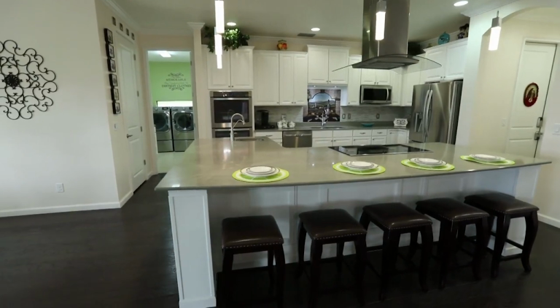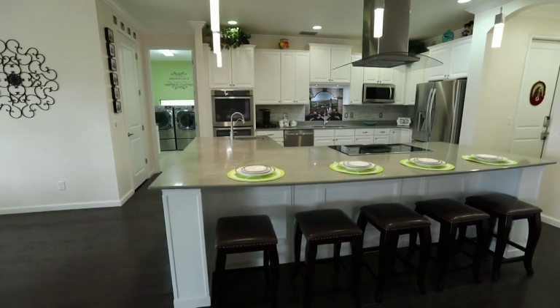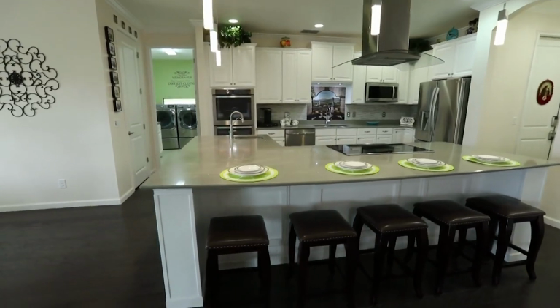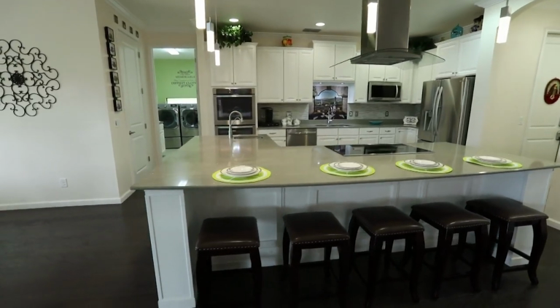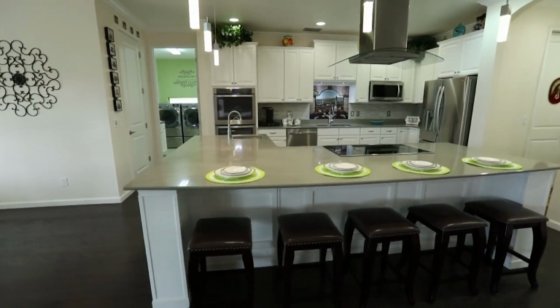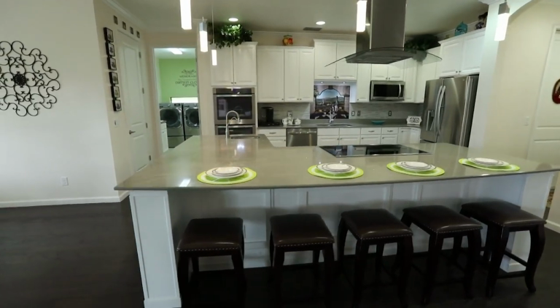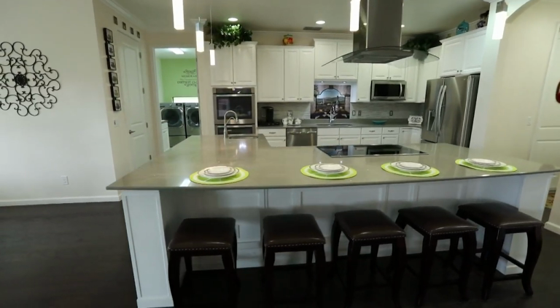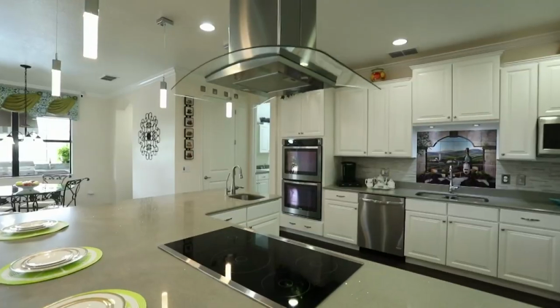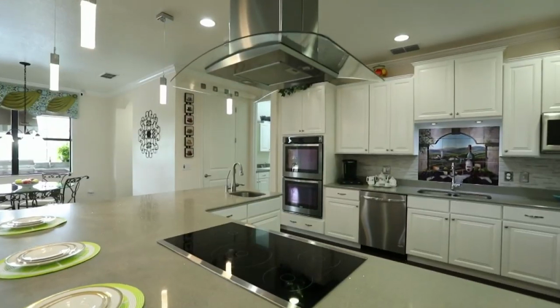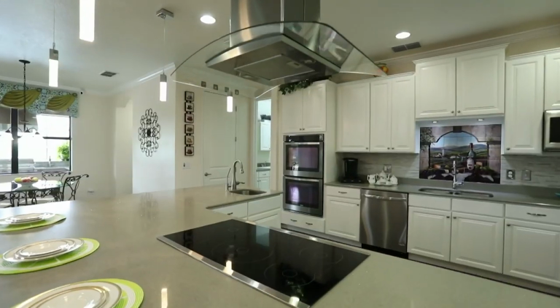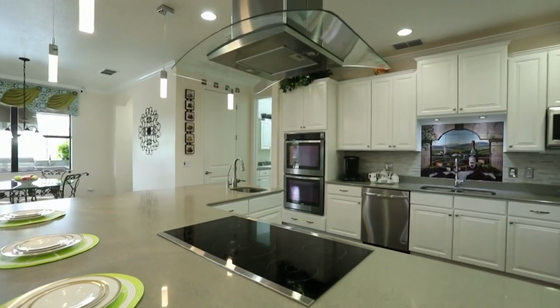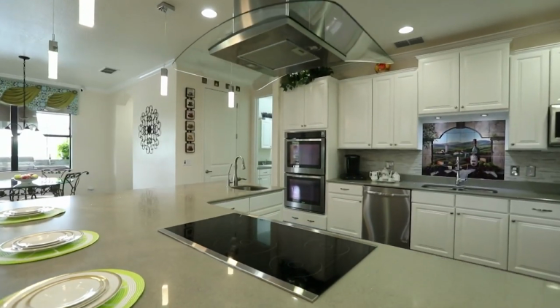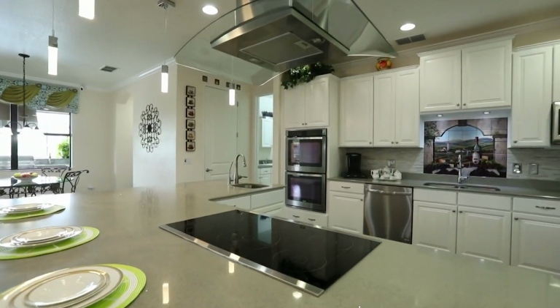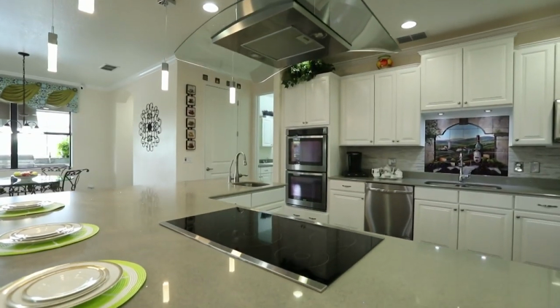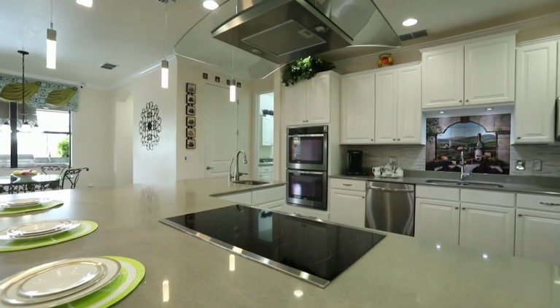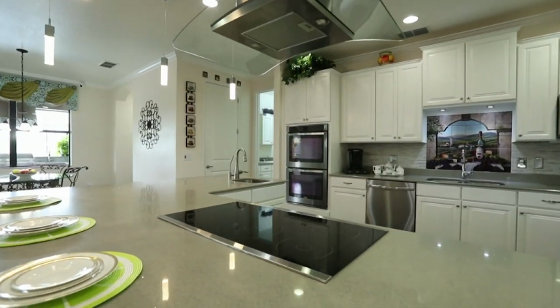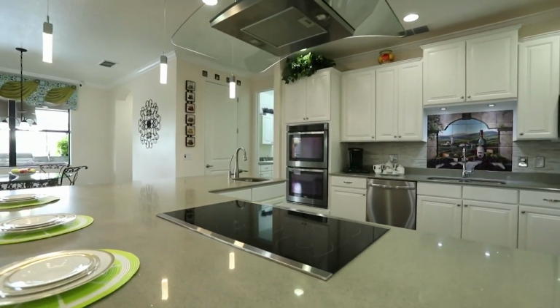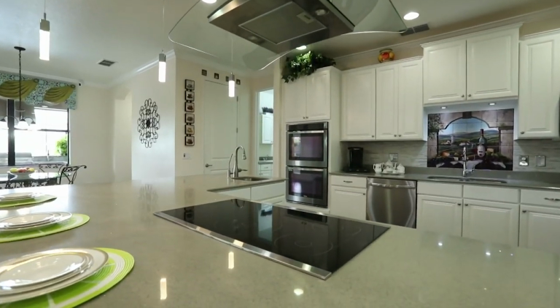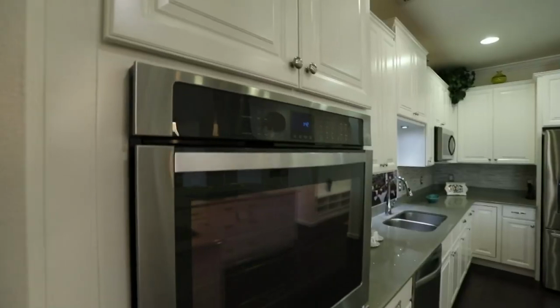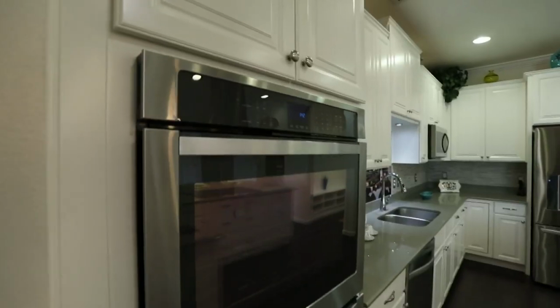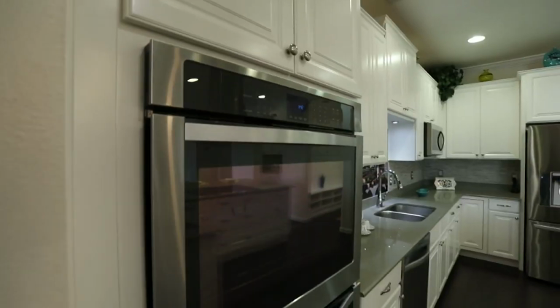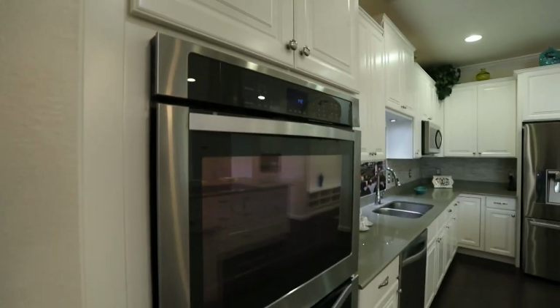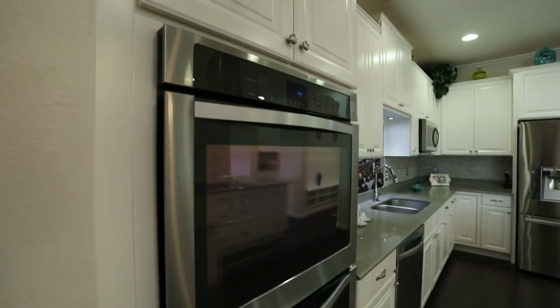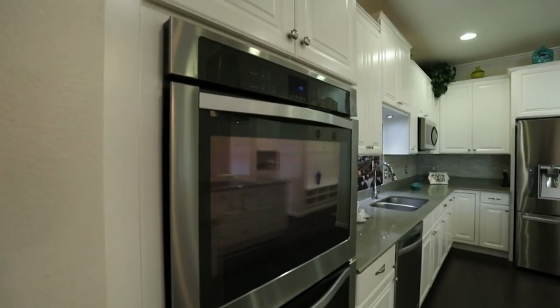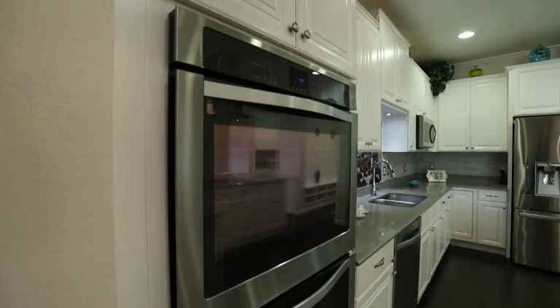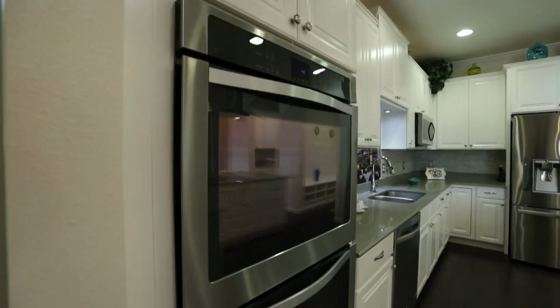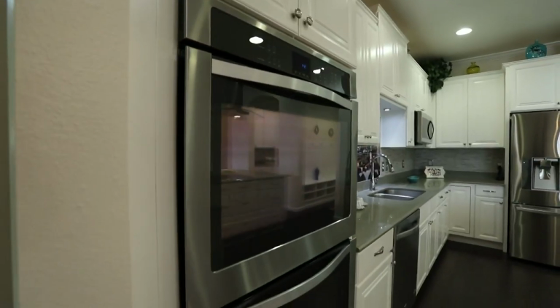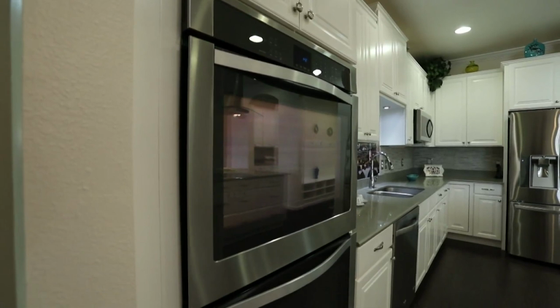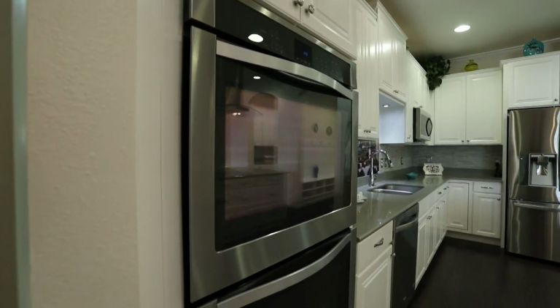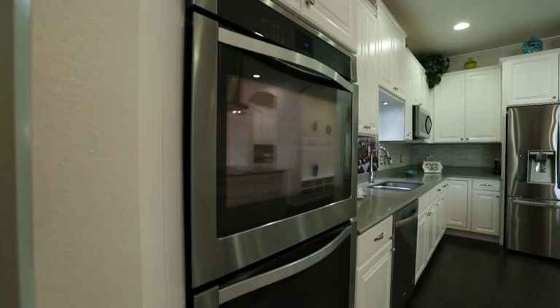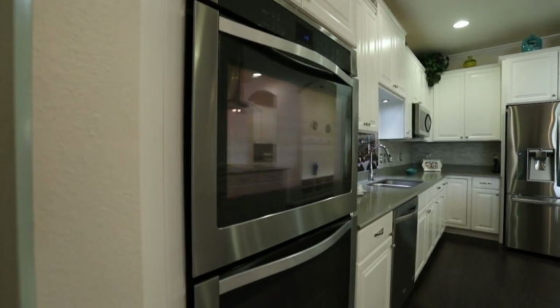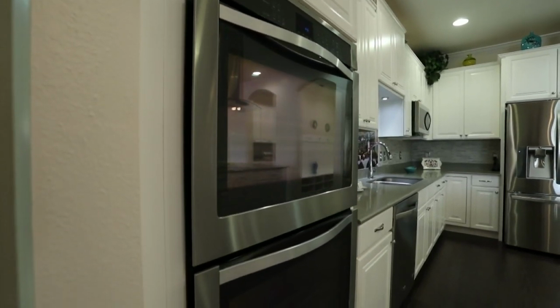Beautiful gourmet kitchen with granite countertops and stainless steel appliances.